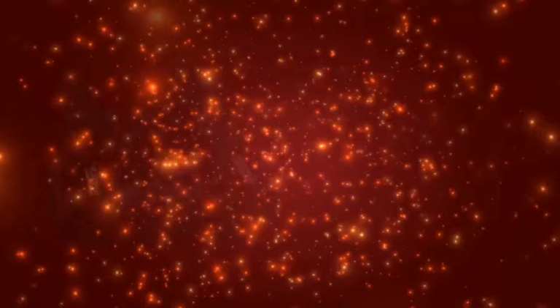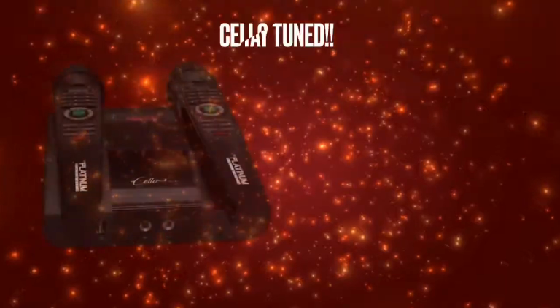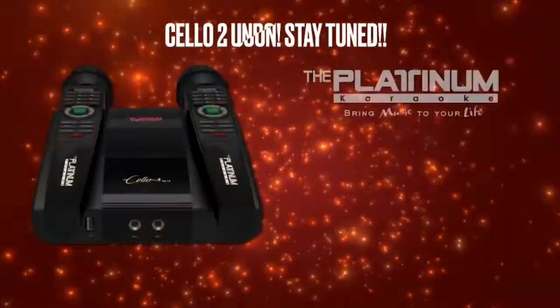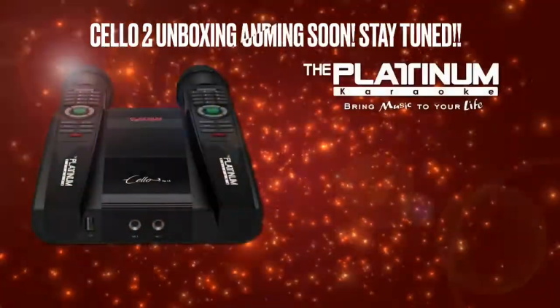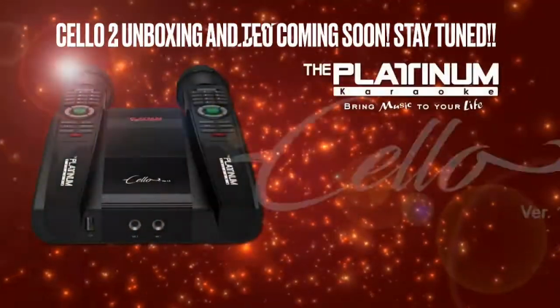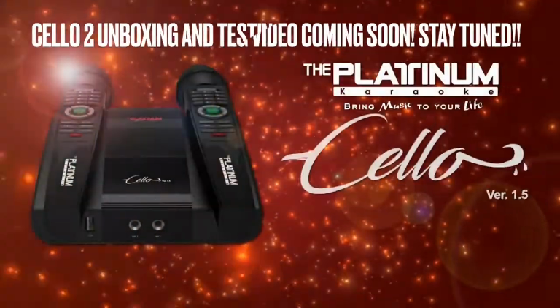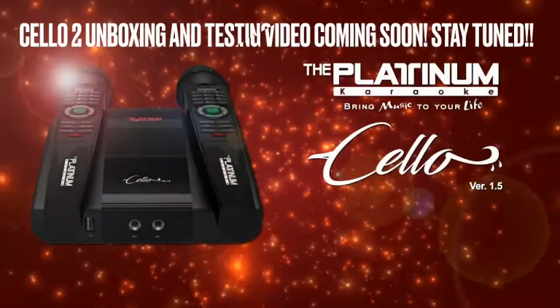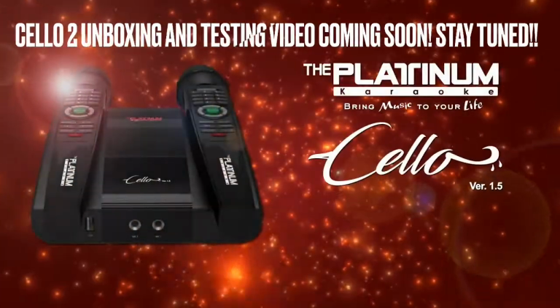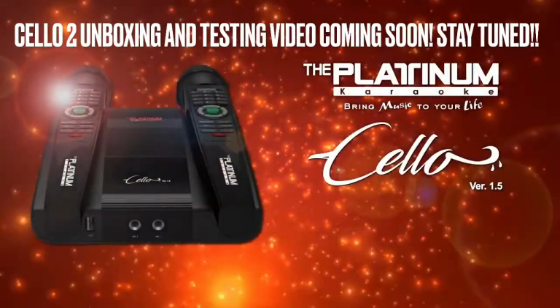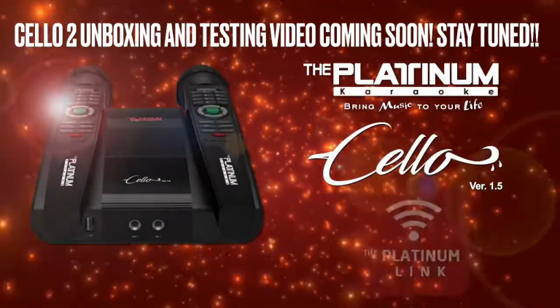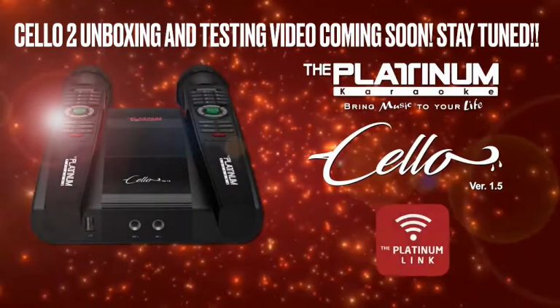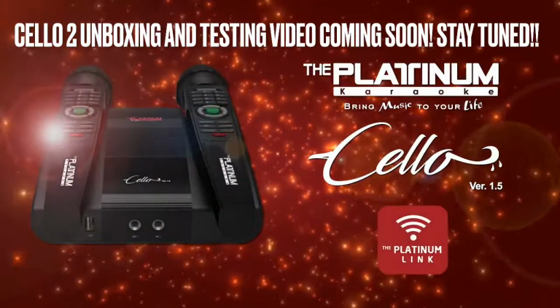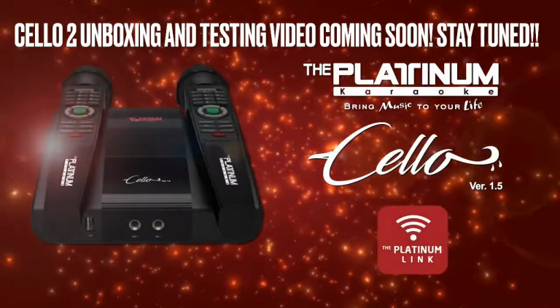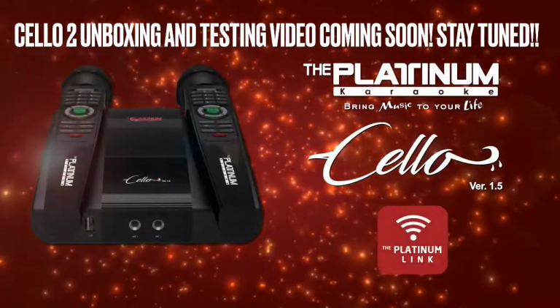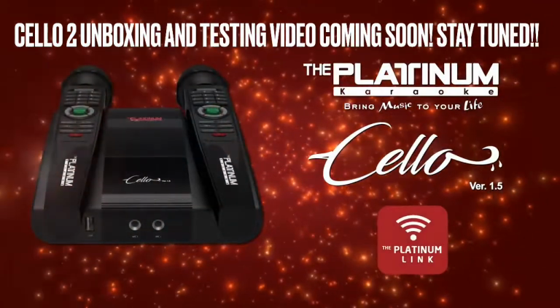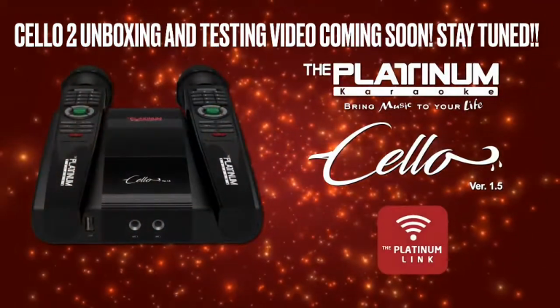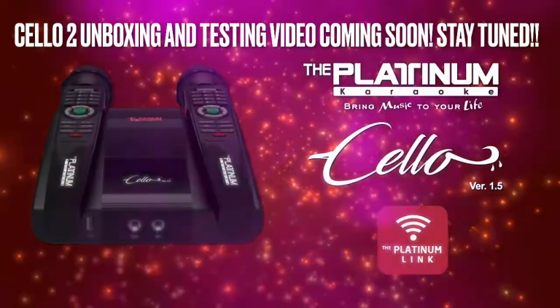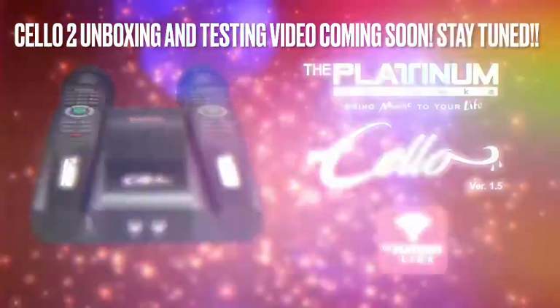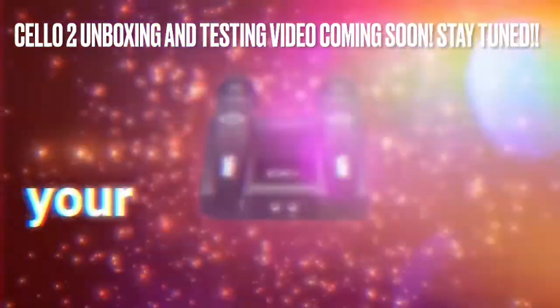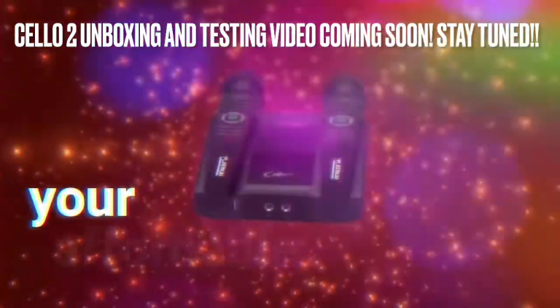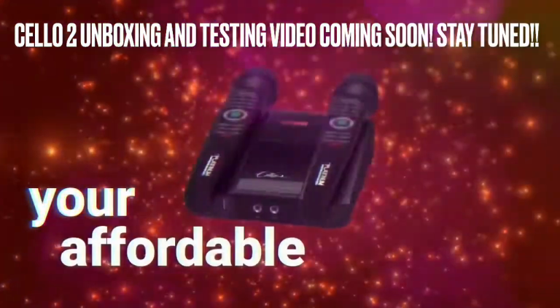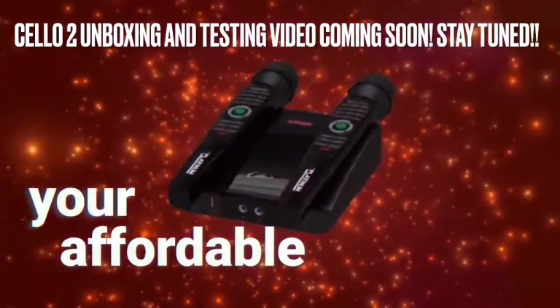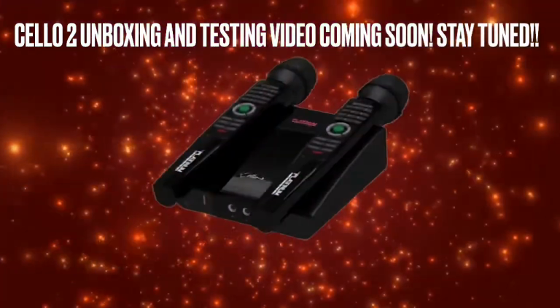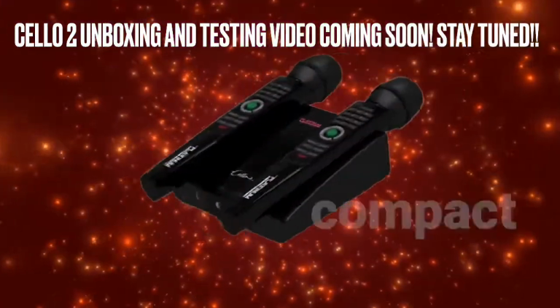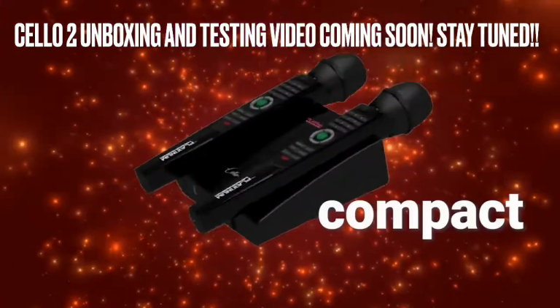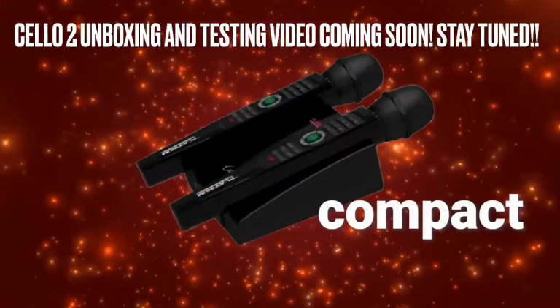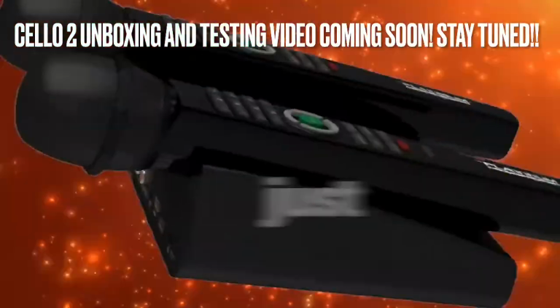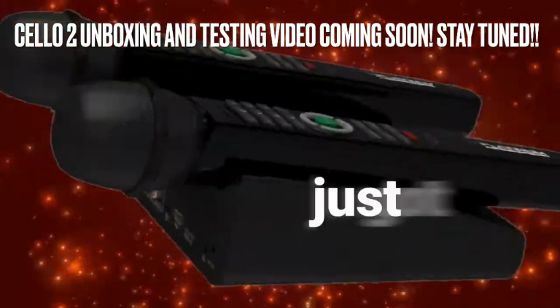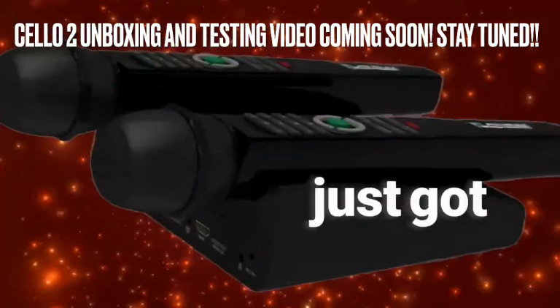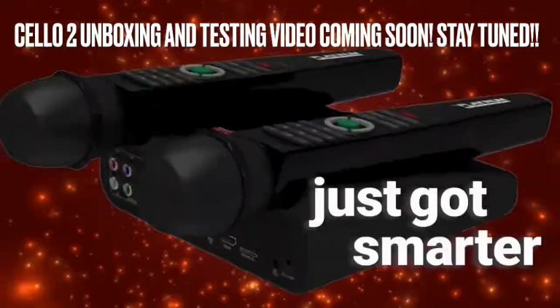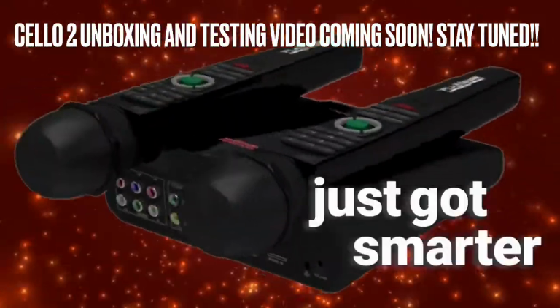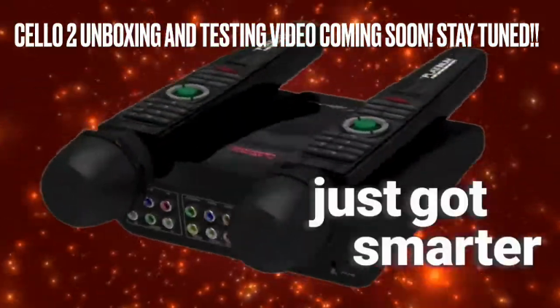The Platinum Karaoke Shell-o! Your everyday karaoke just got smarter!